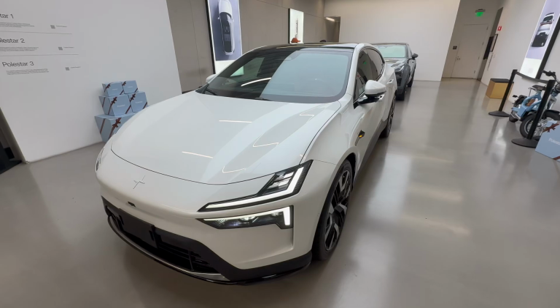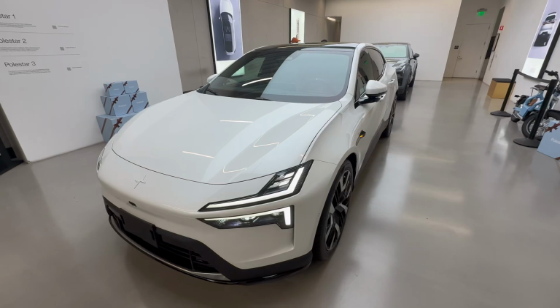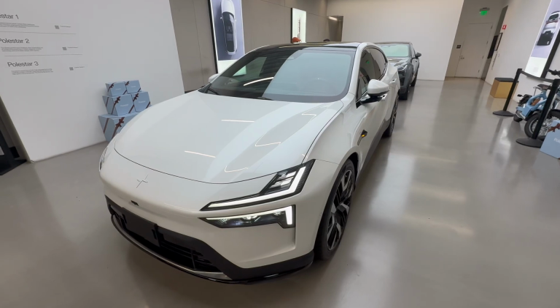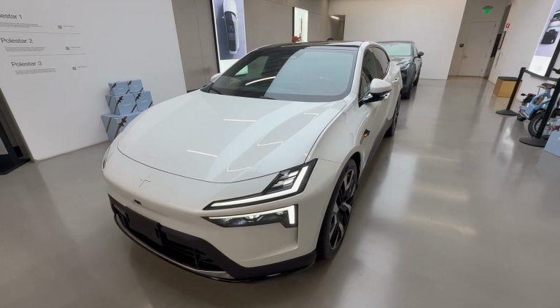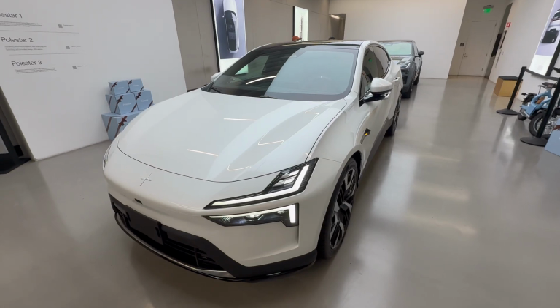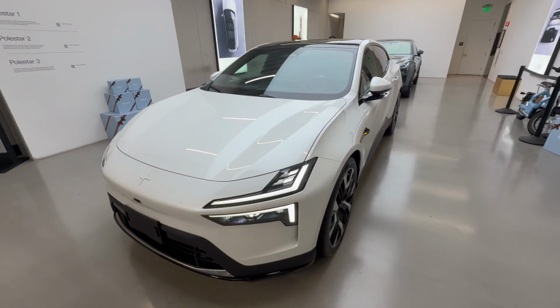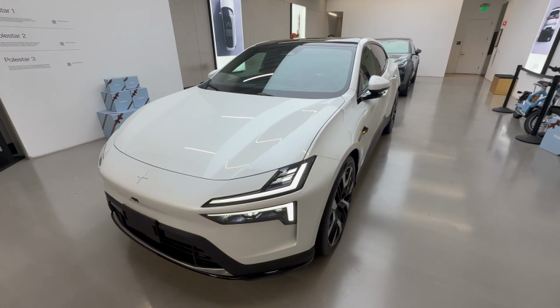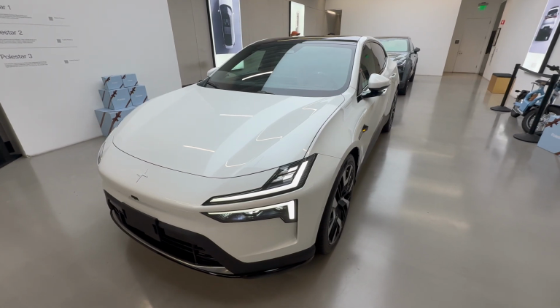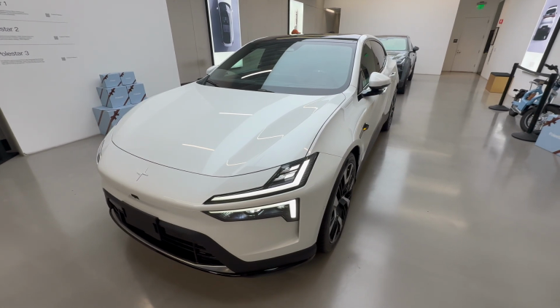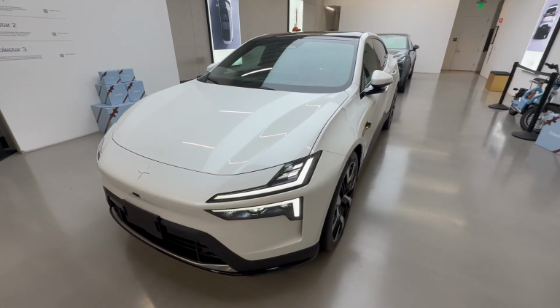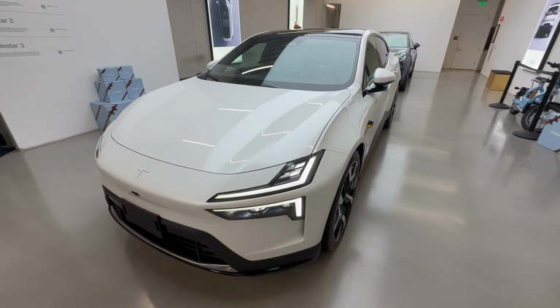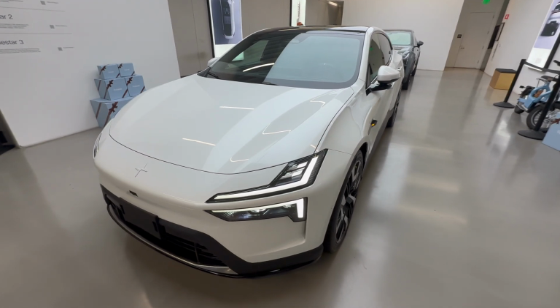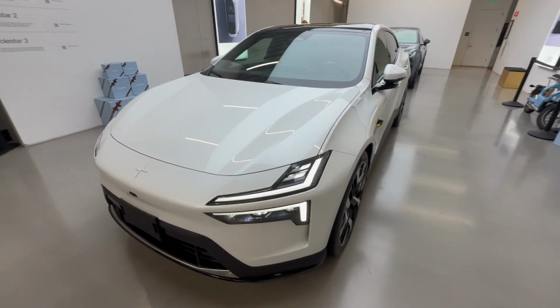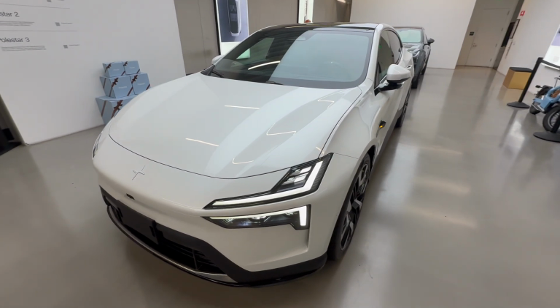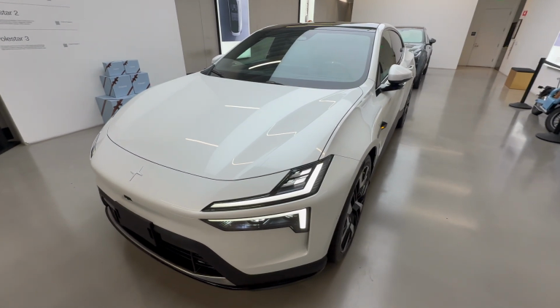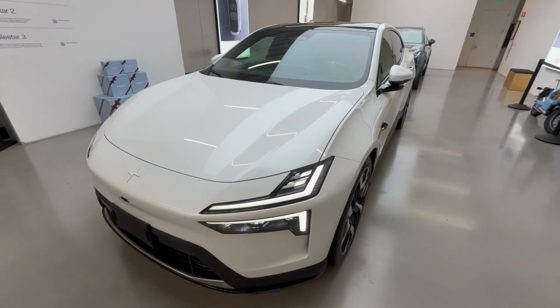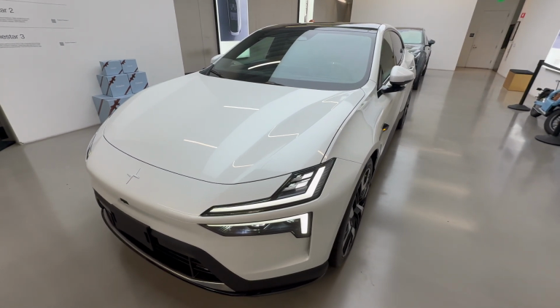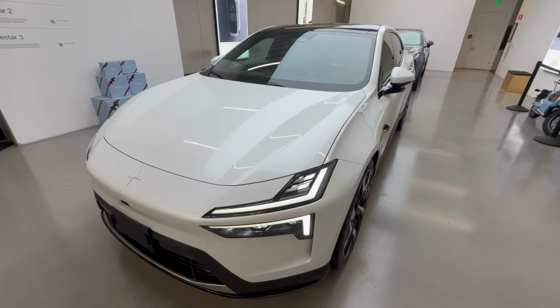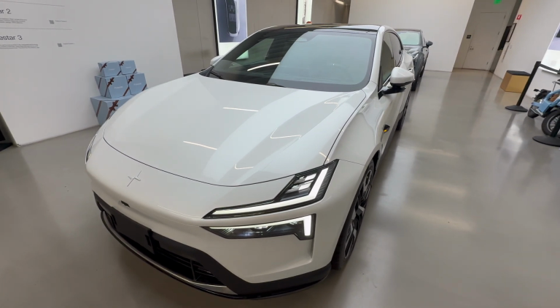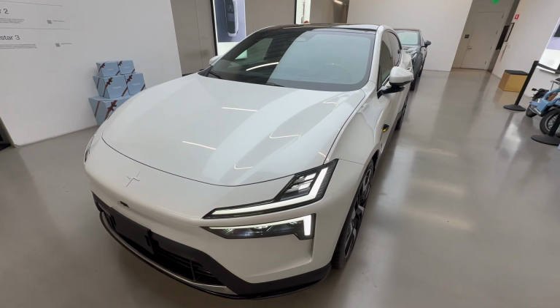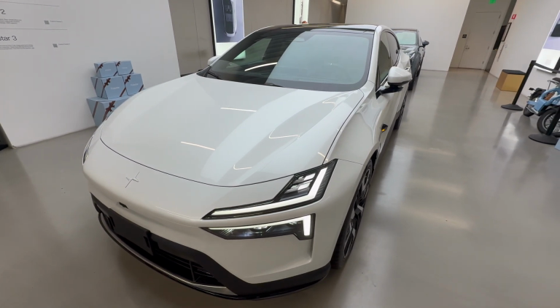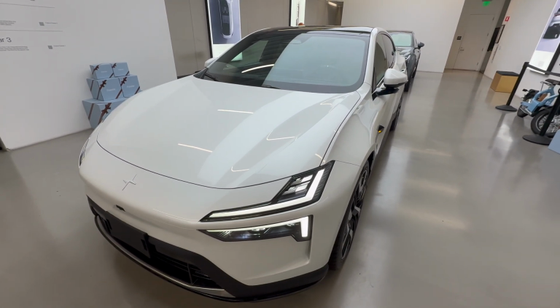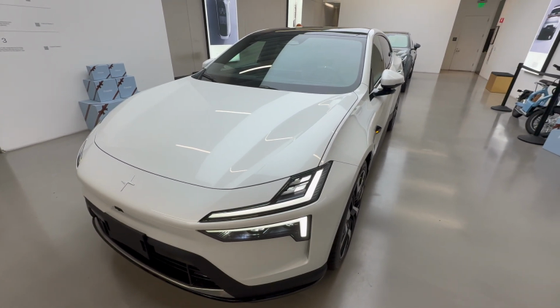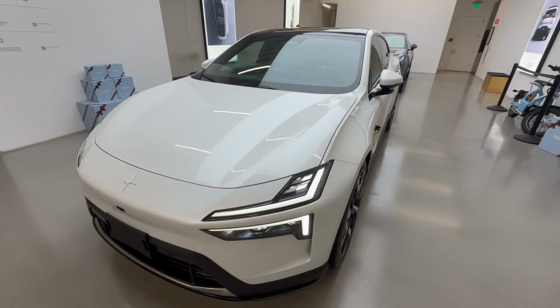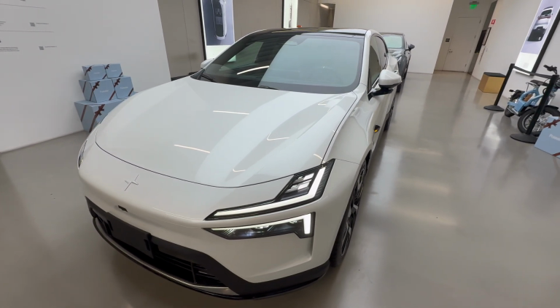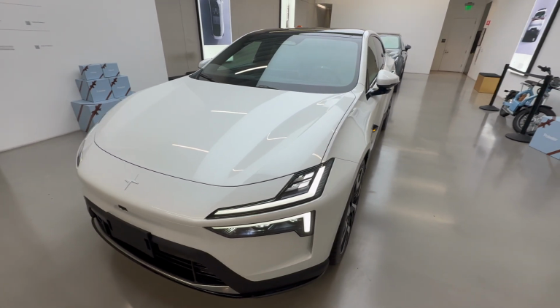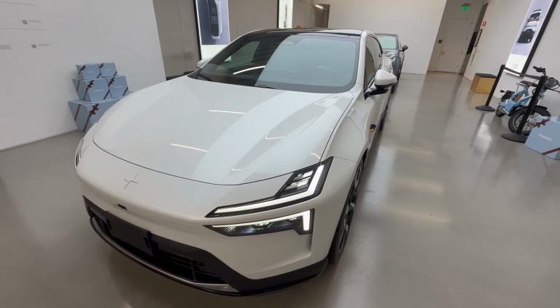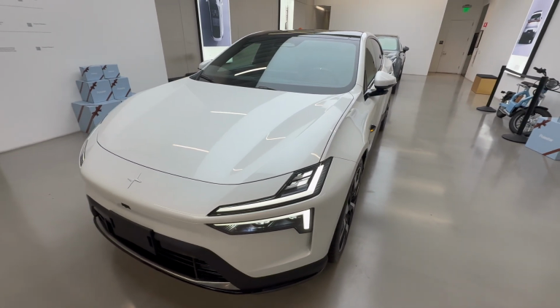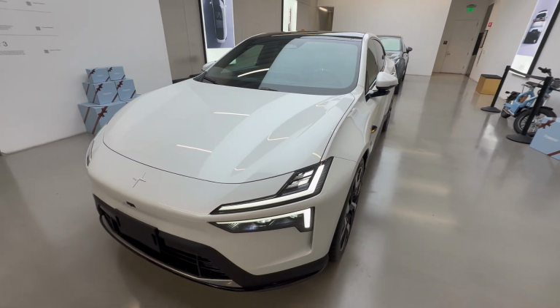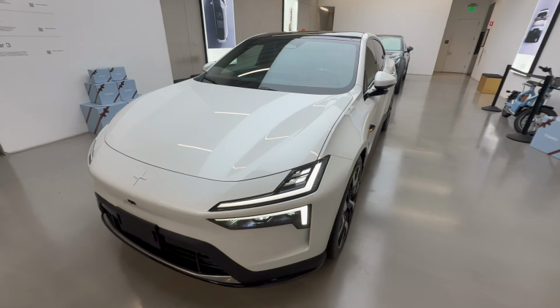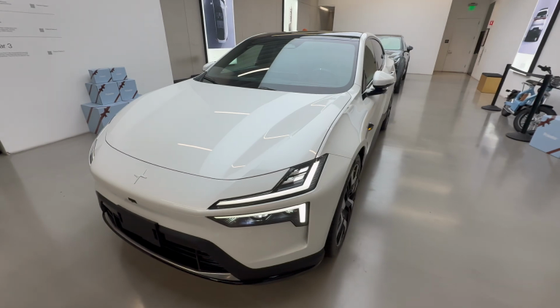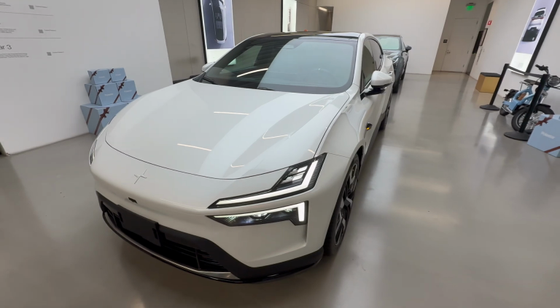This is the brand new unreleased Polestar 4 and this competes with the Tesla Model Y.